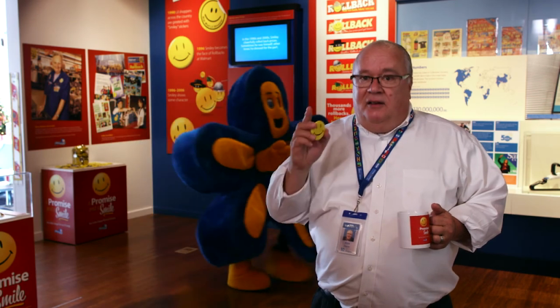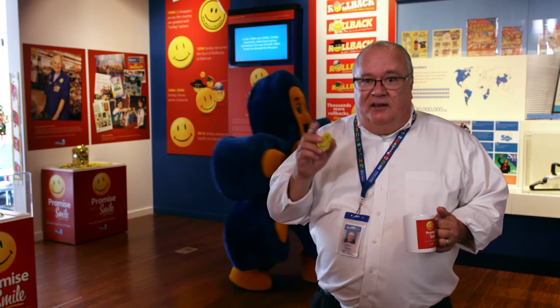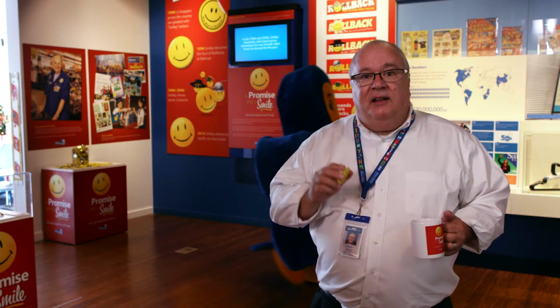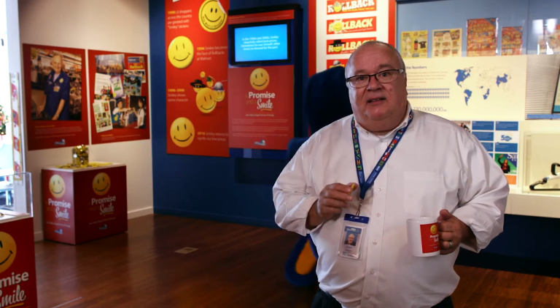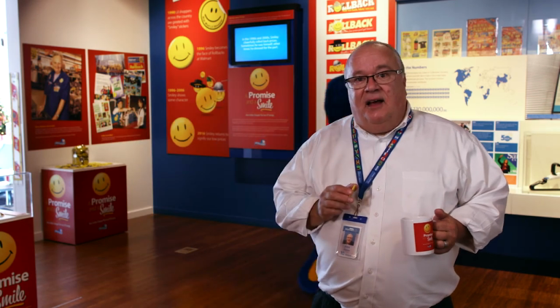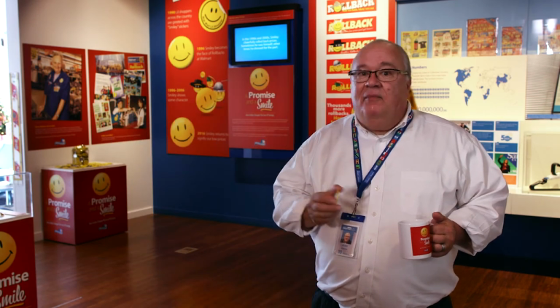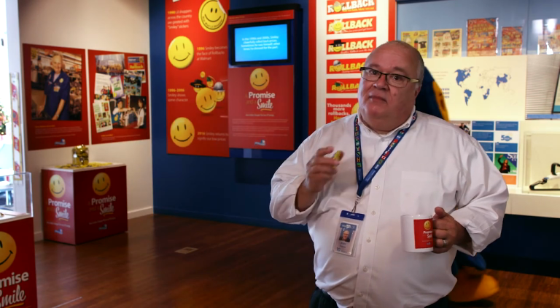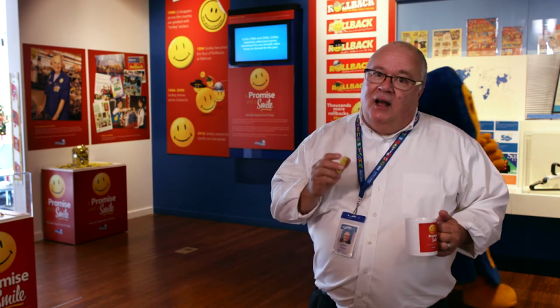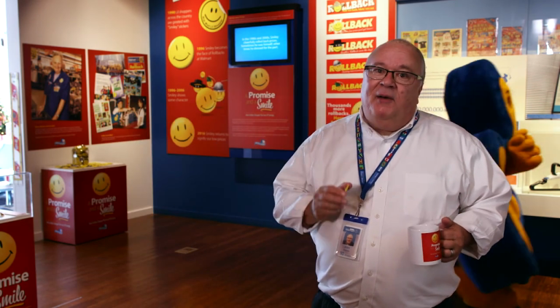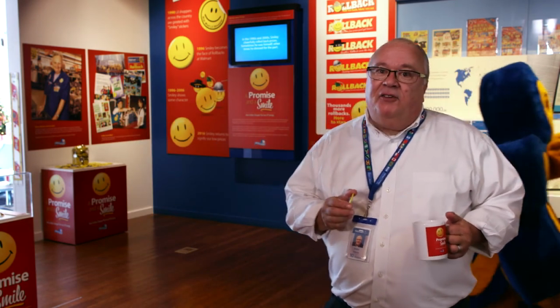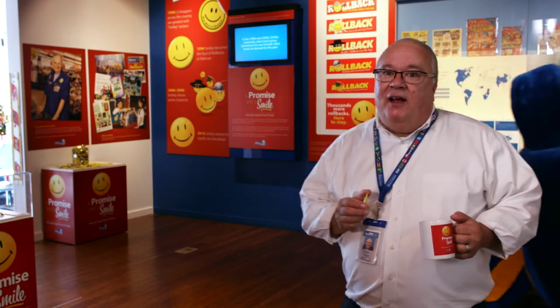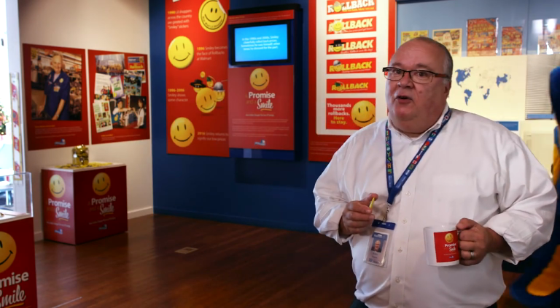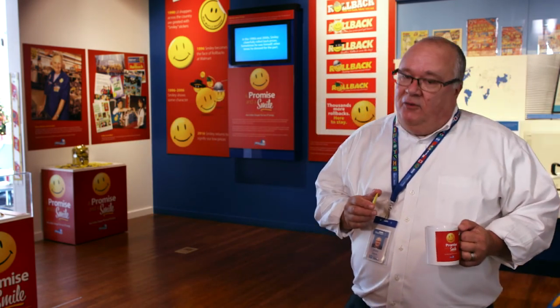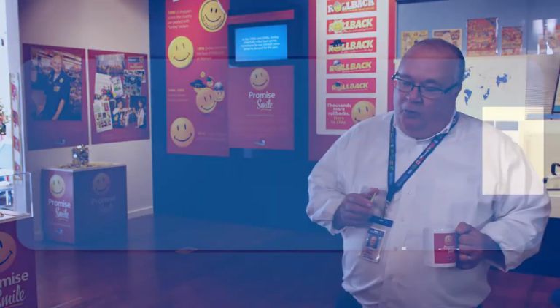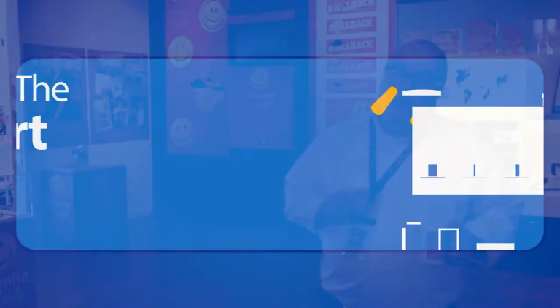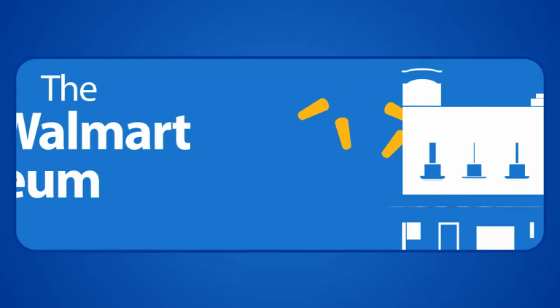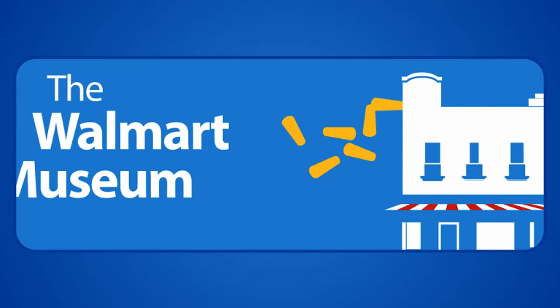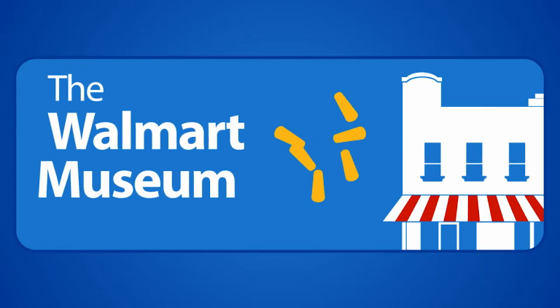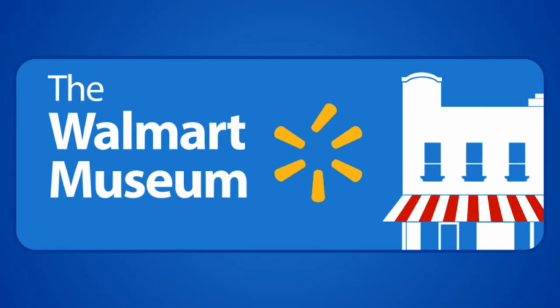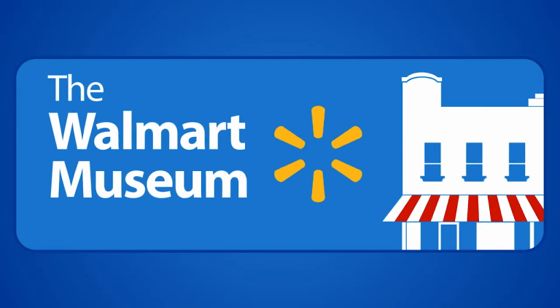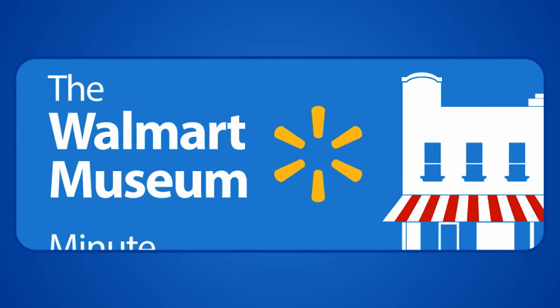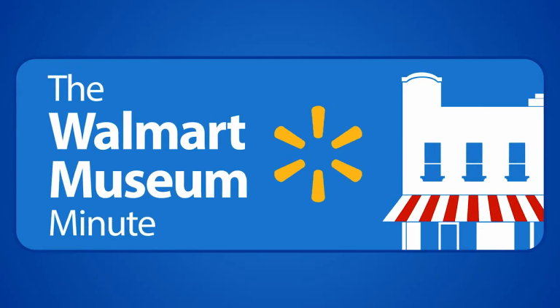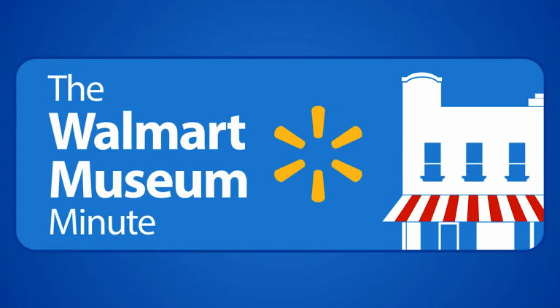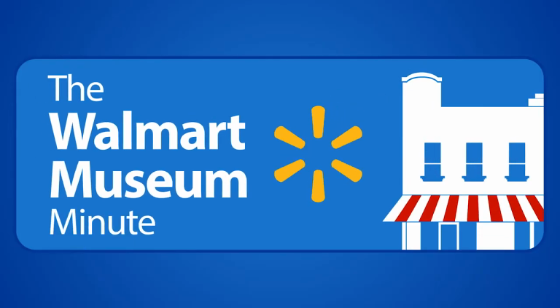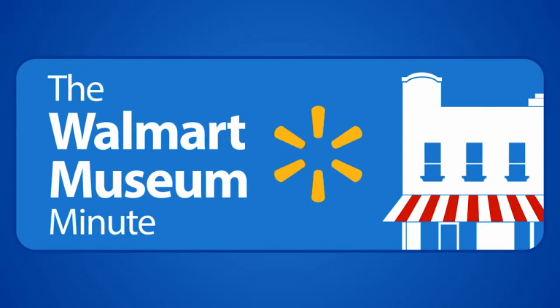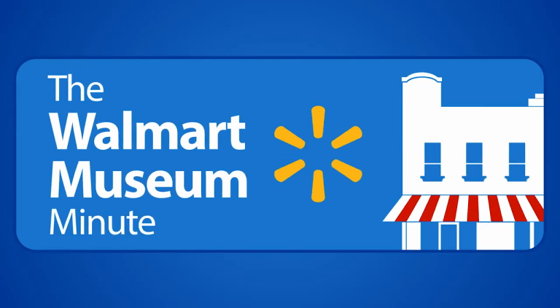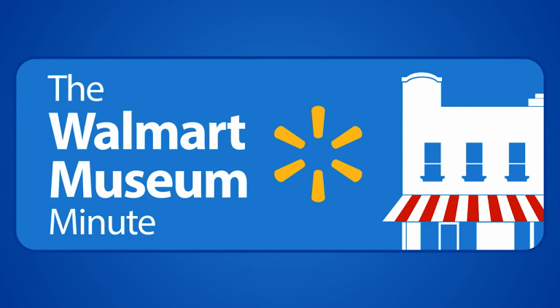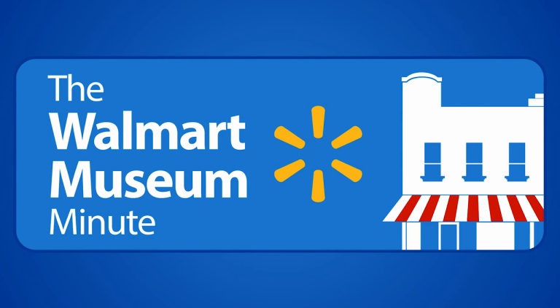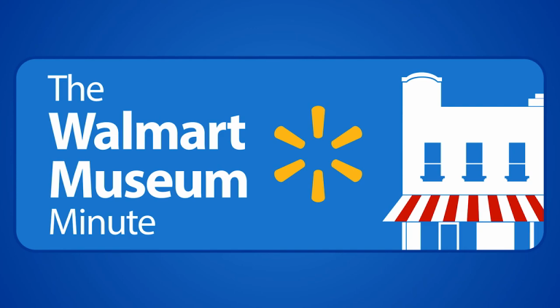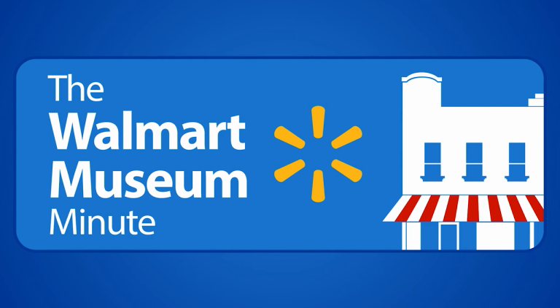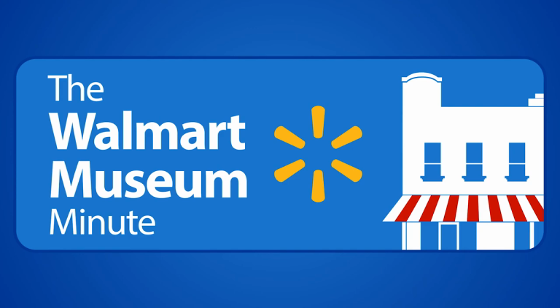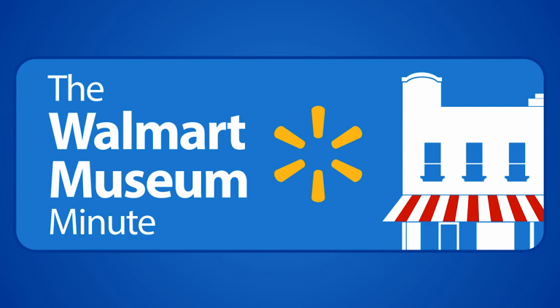Until next time, I'm Alan Drano, the Walmart Museum Minute. We'll see you next time.